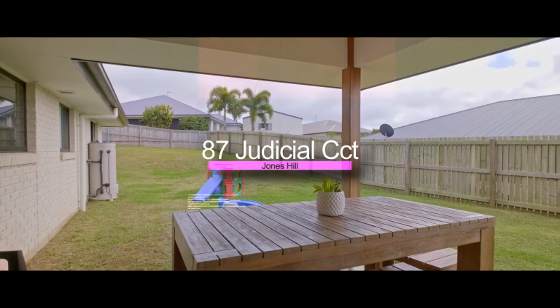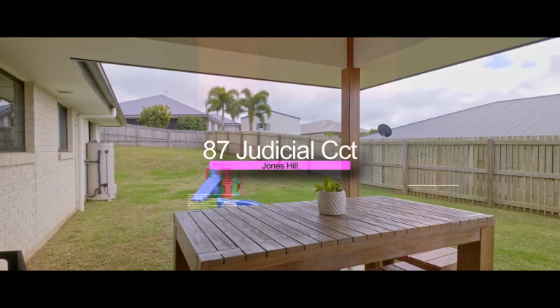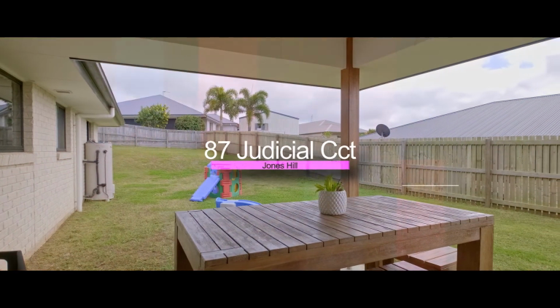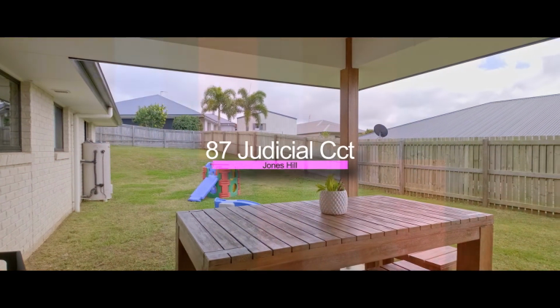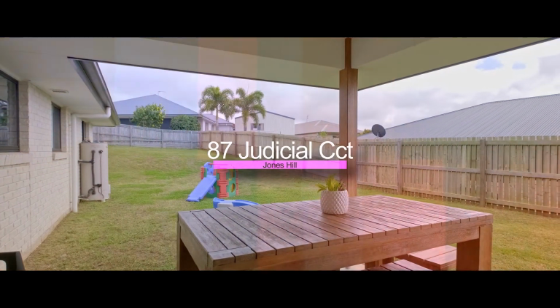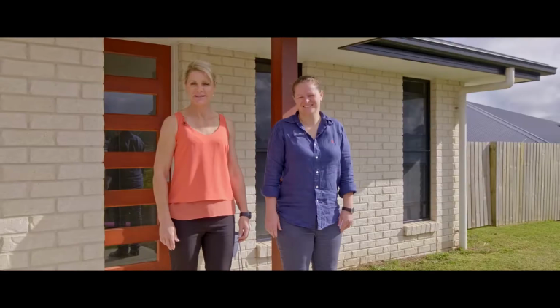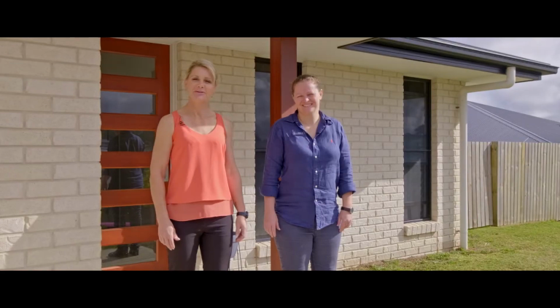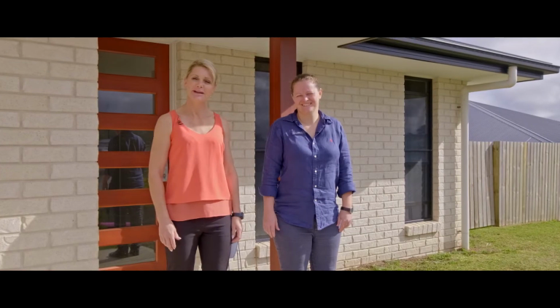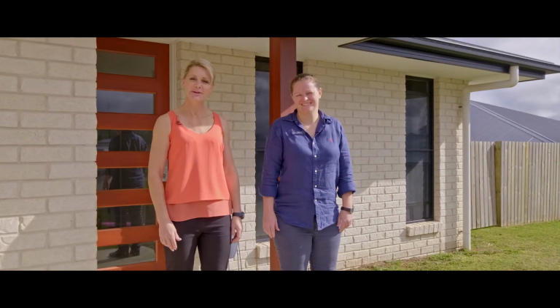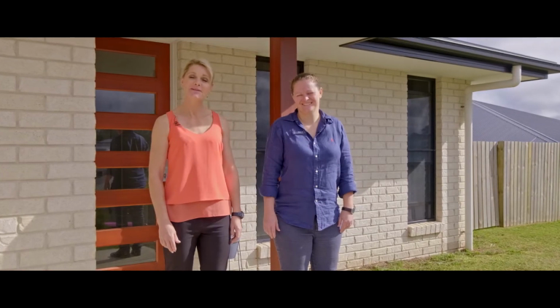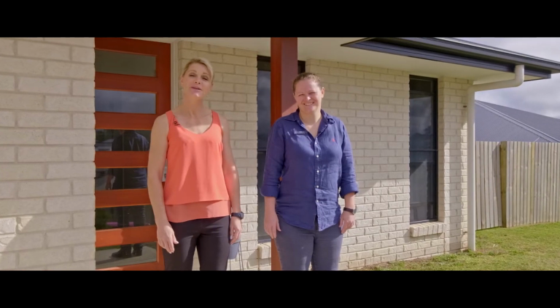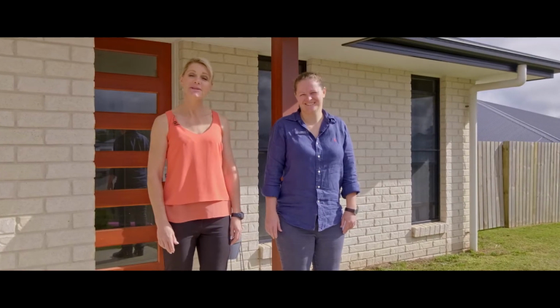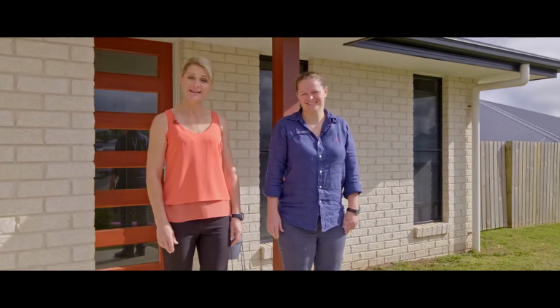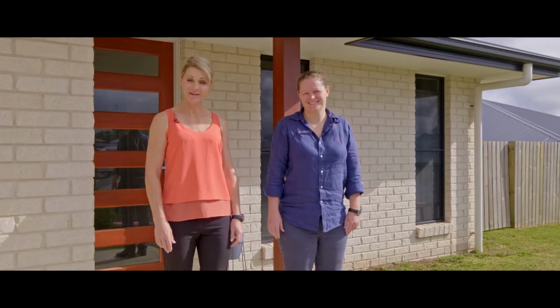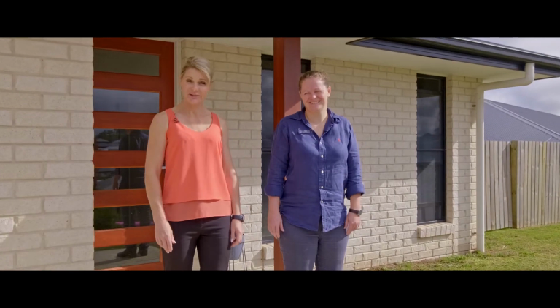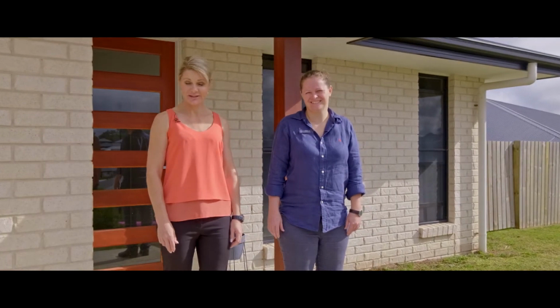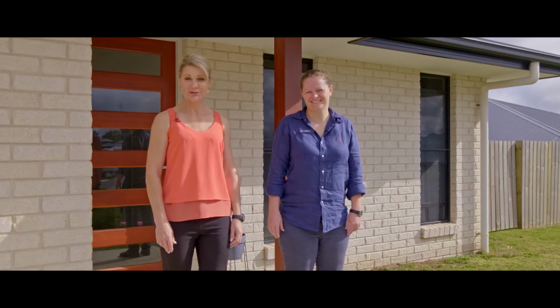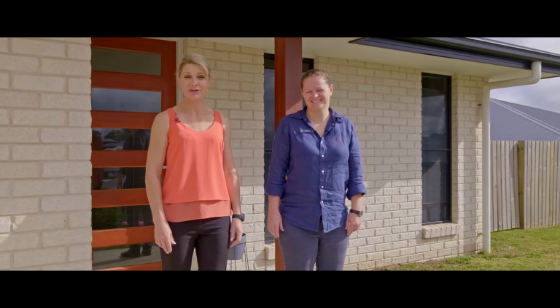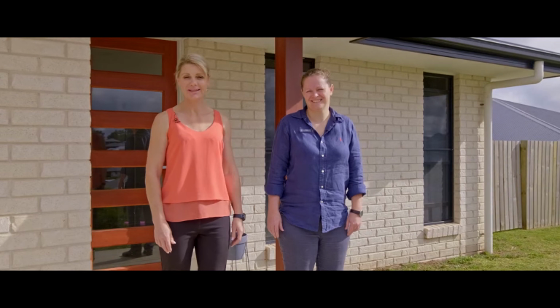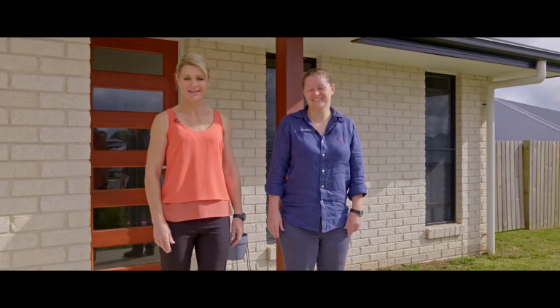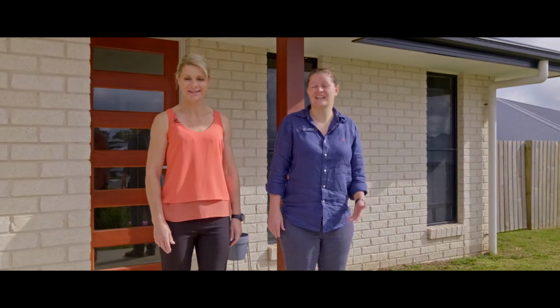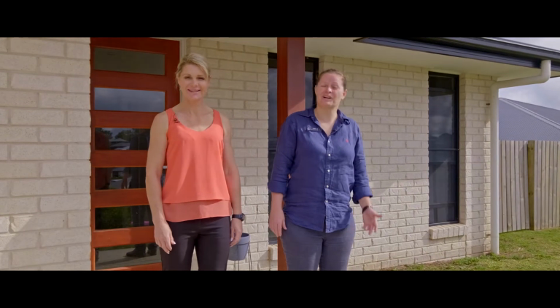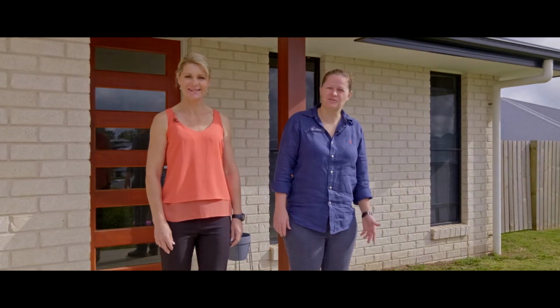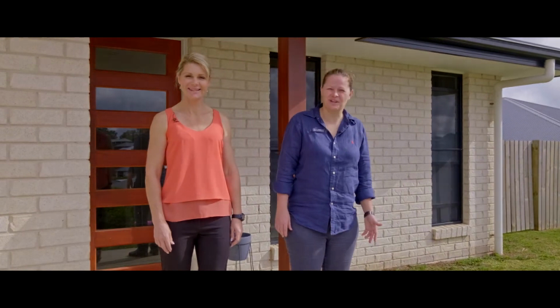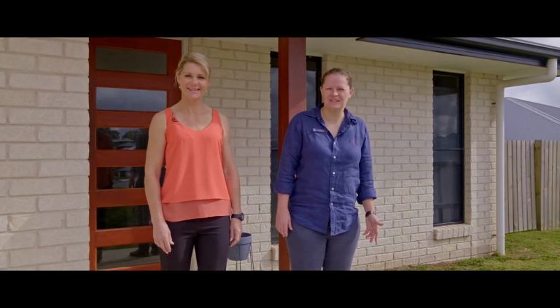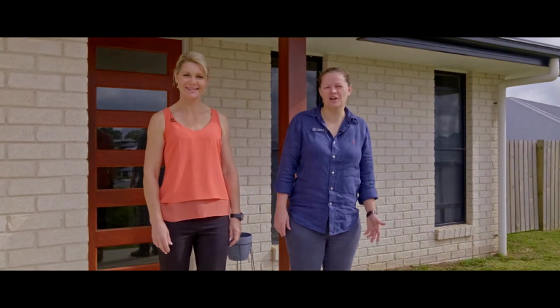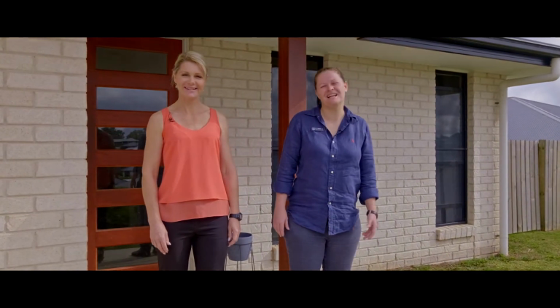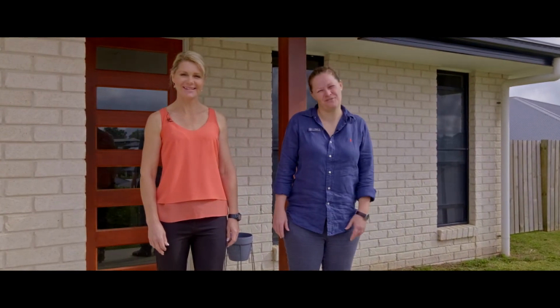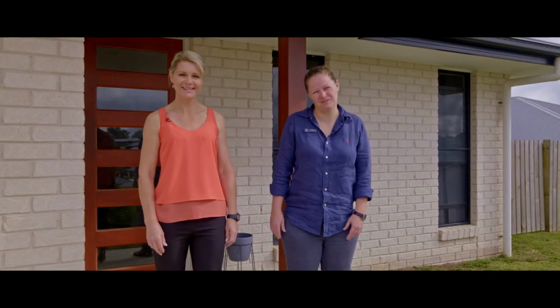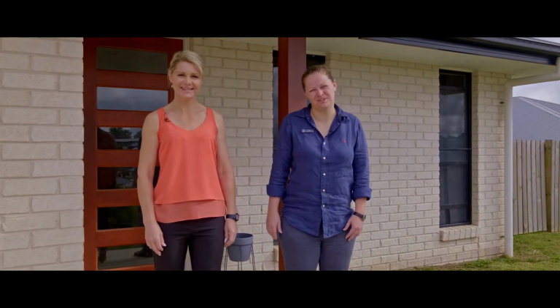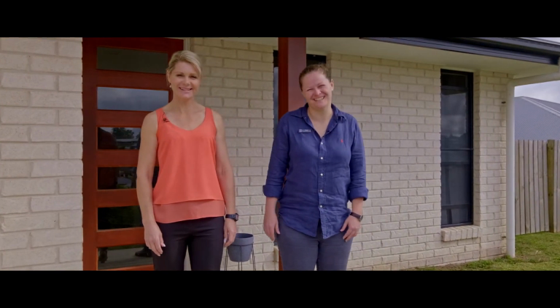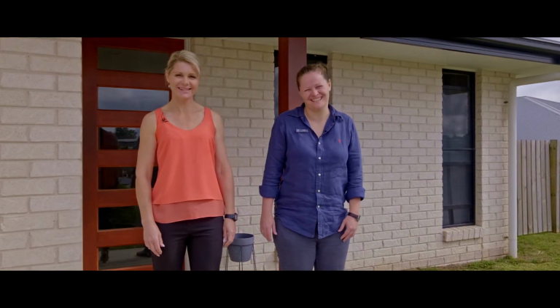Hi everyone, Tina and Steph from Anchor Realty. Welcome to 87 Judicial Circuit. This is a wonderful family home in a family-friendly estate.